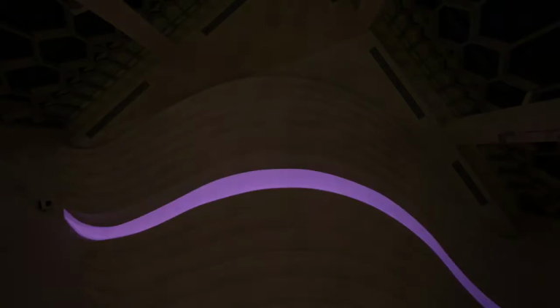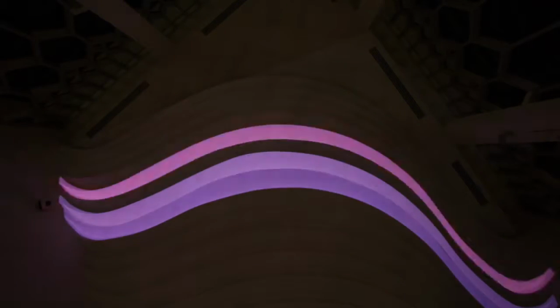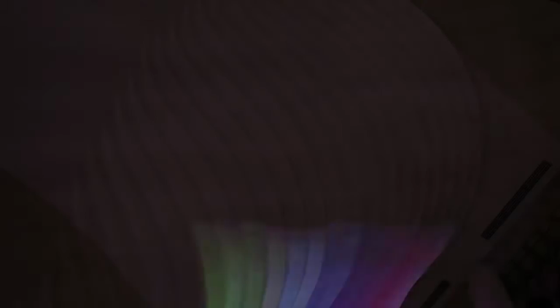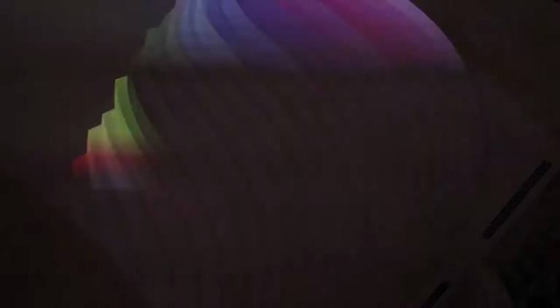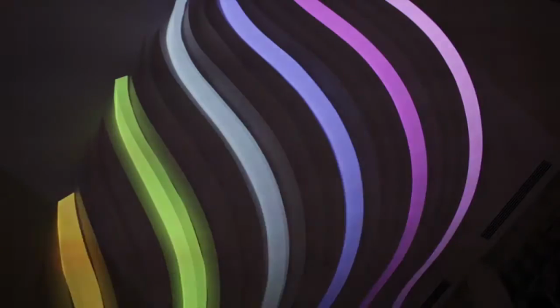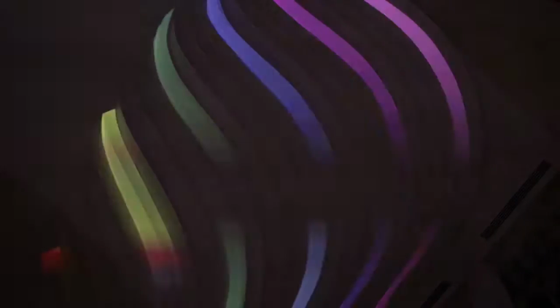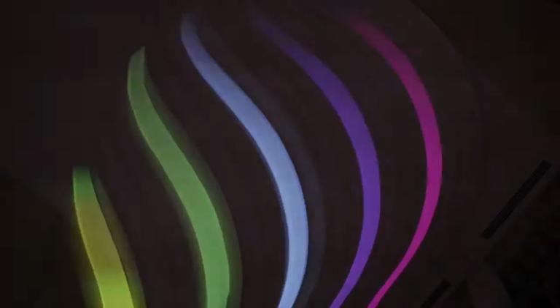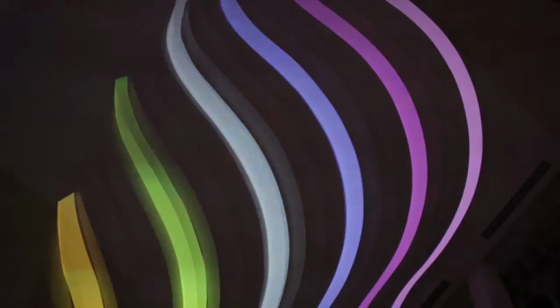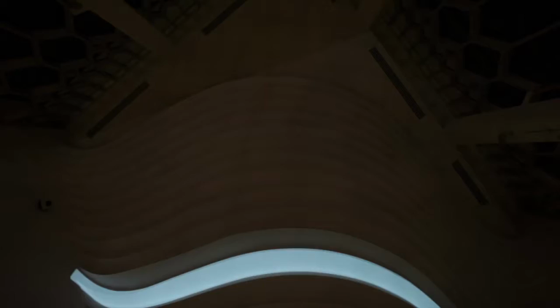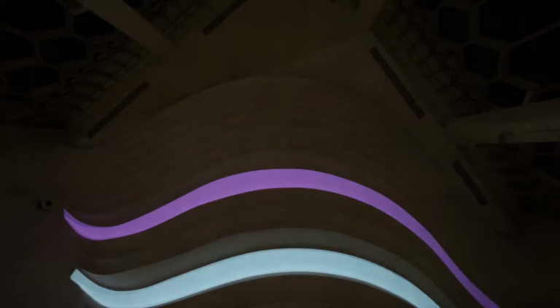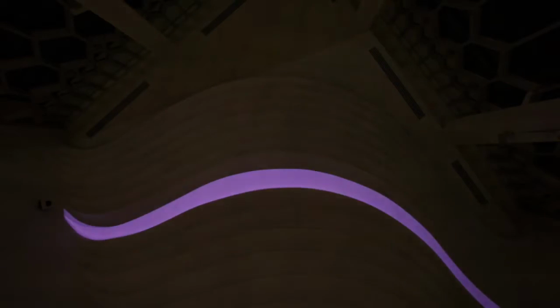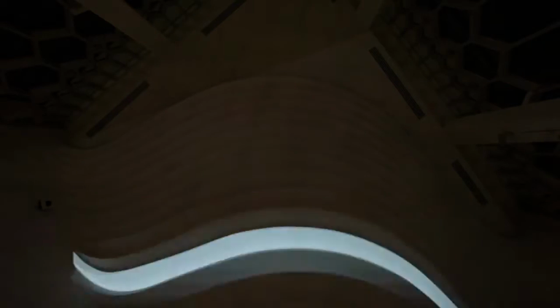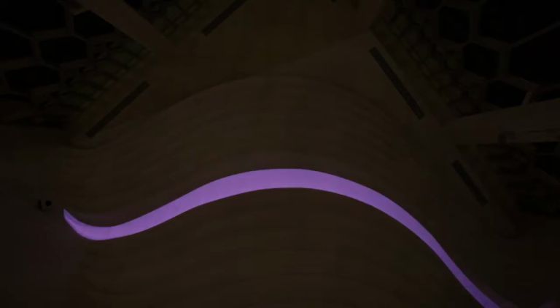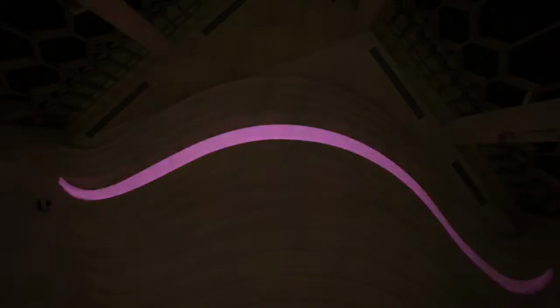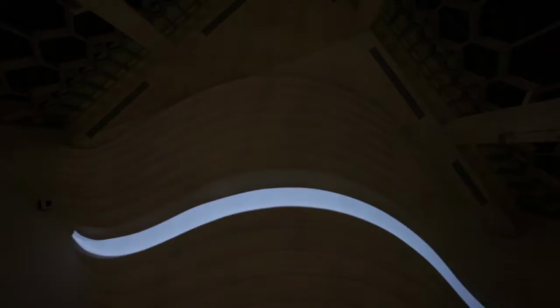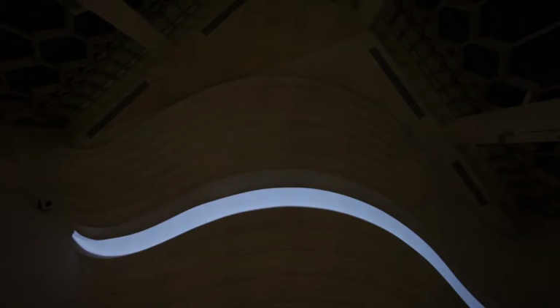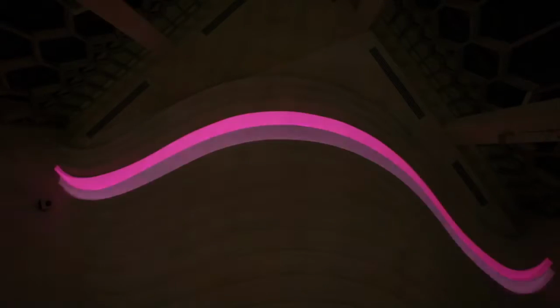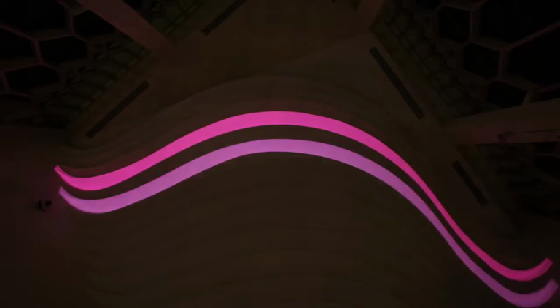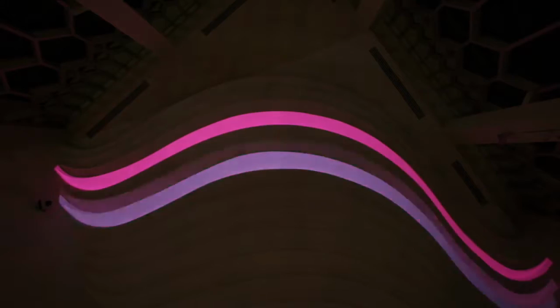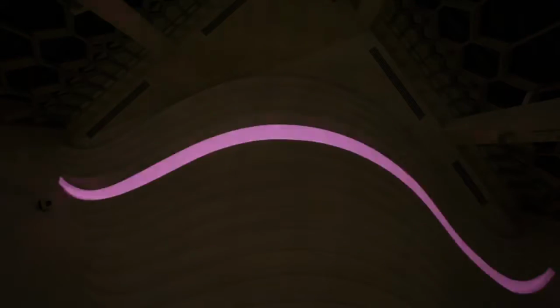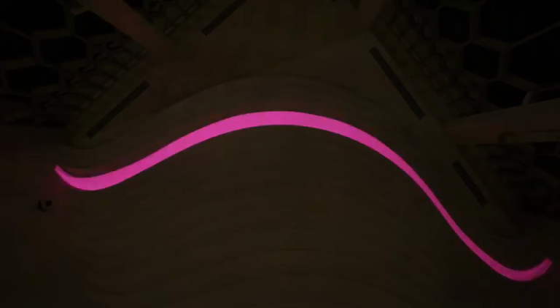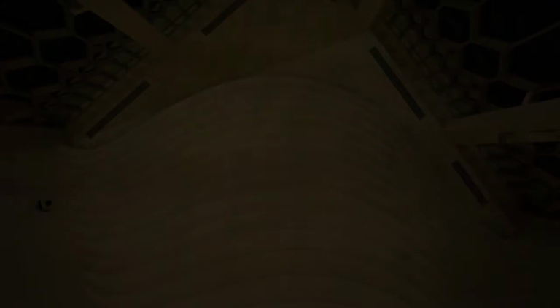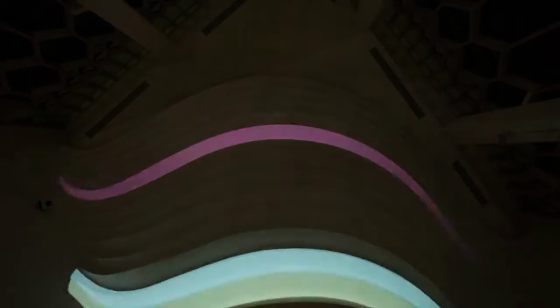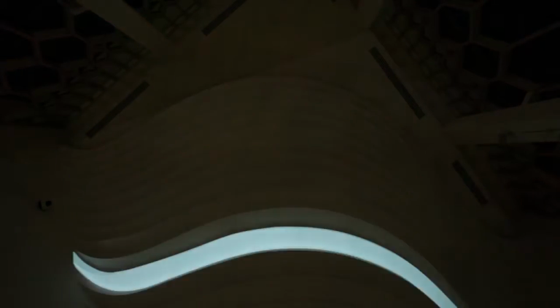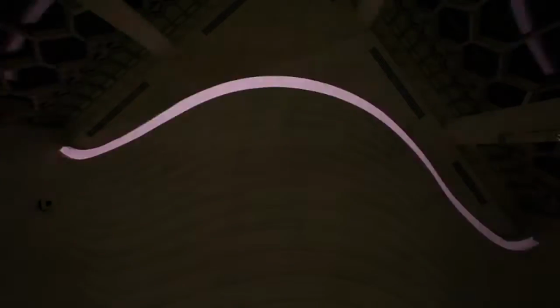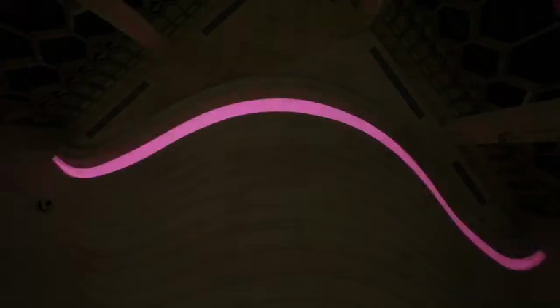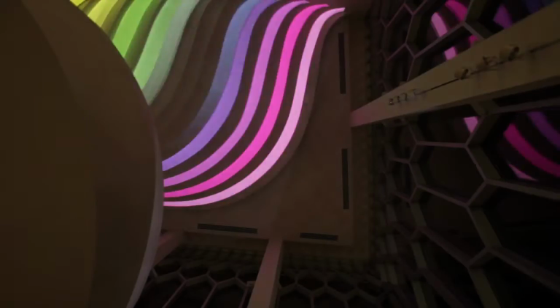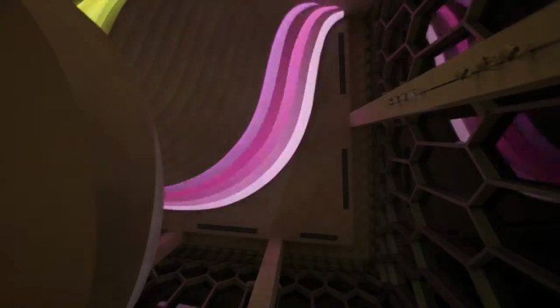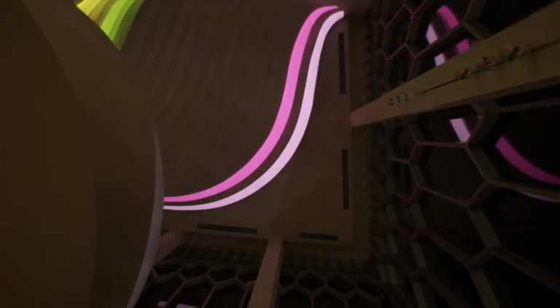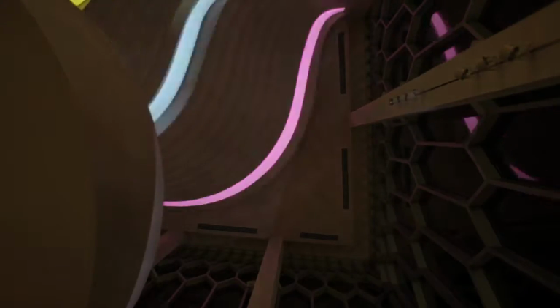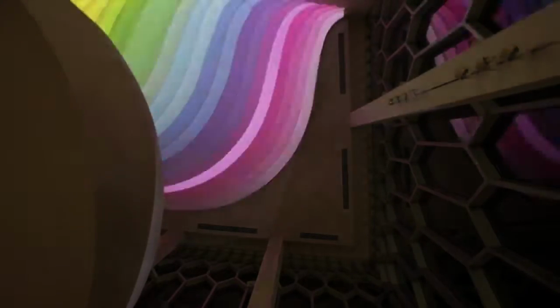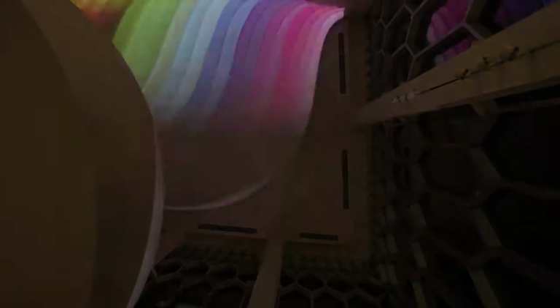This was the first projection mapping project on the grand stairwell location. The installation was for the public to explore free of charge.